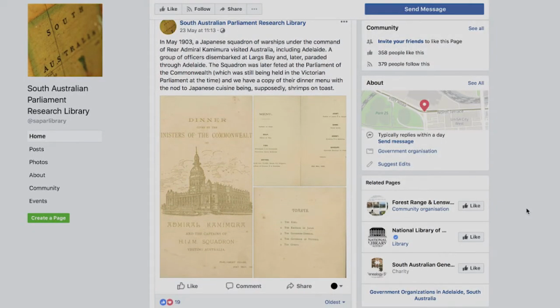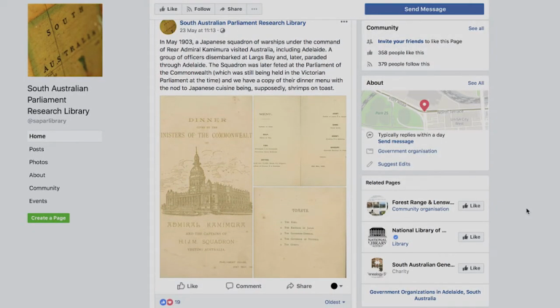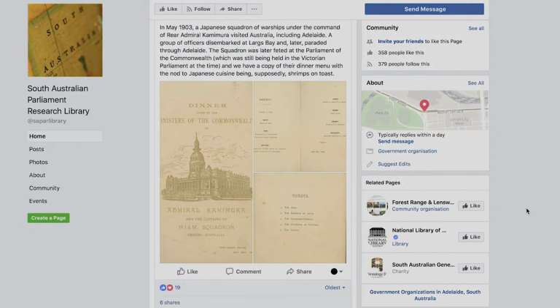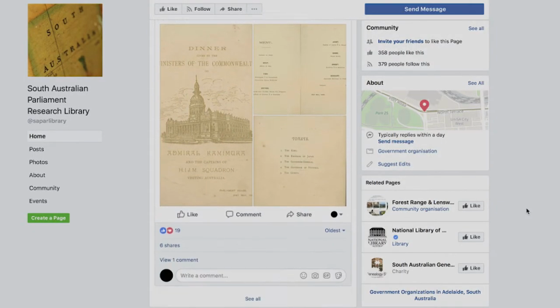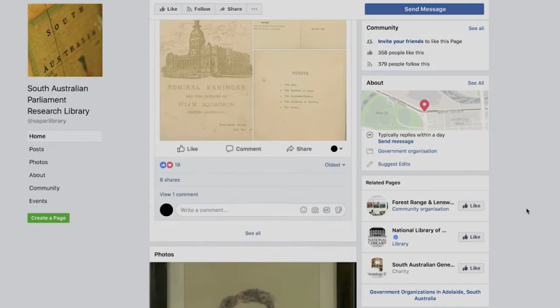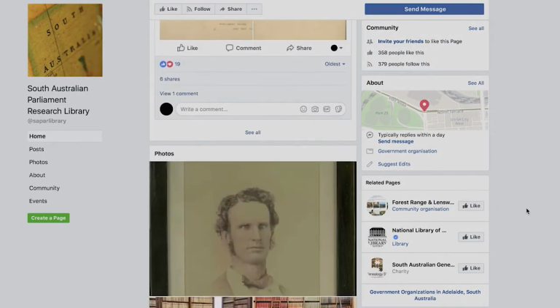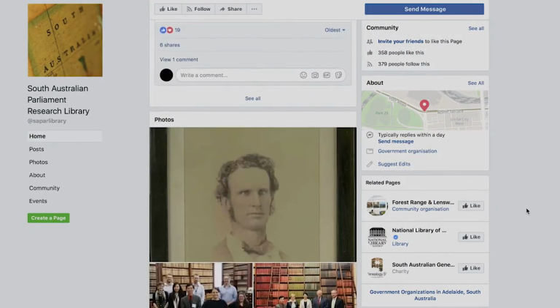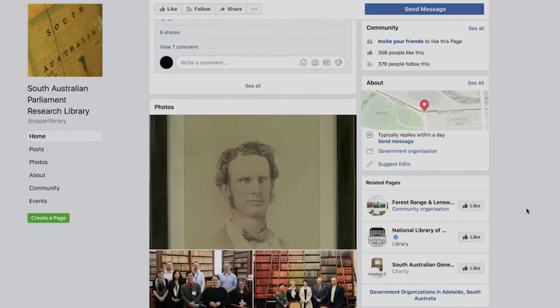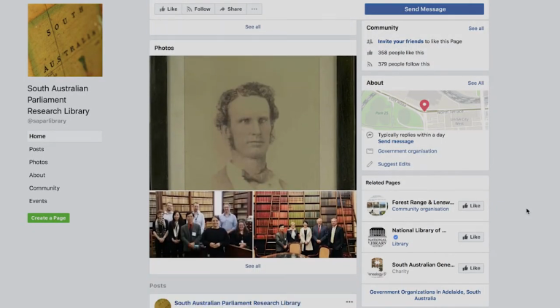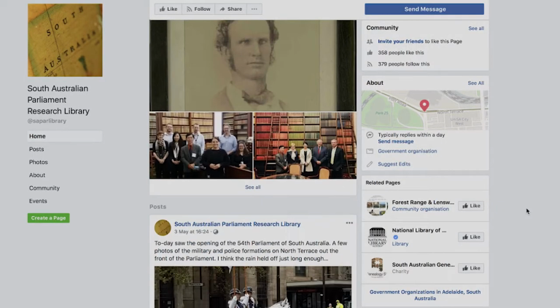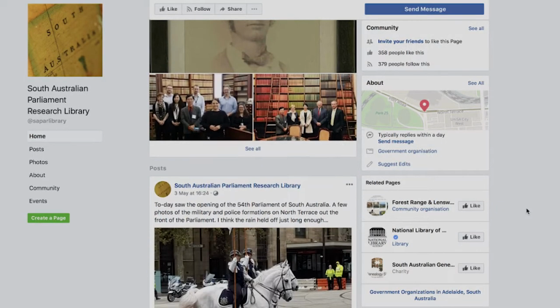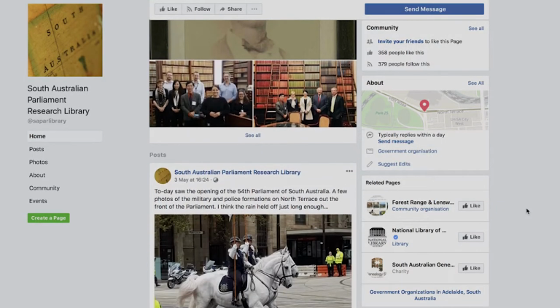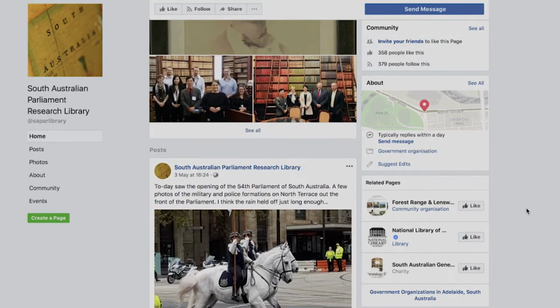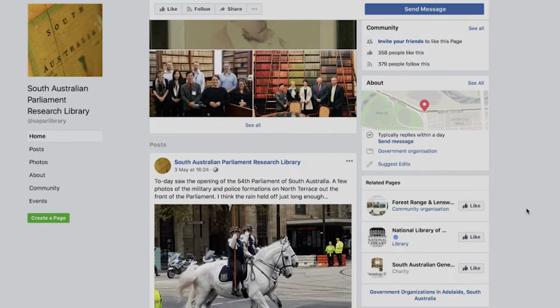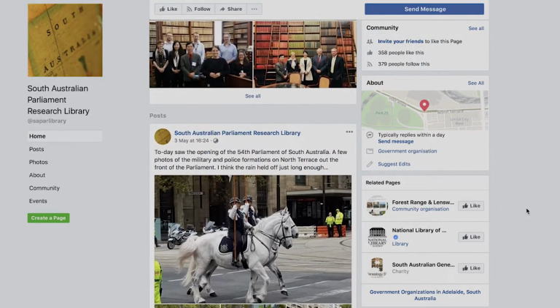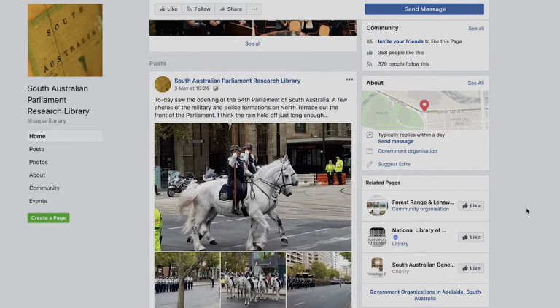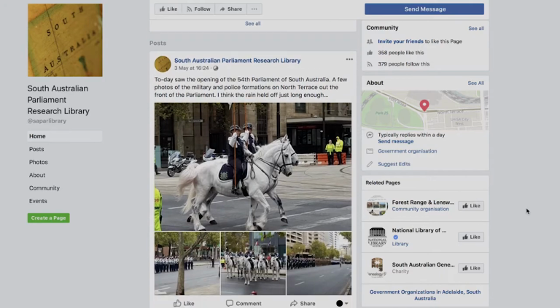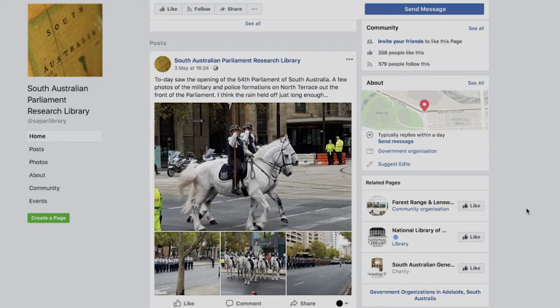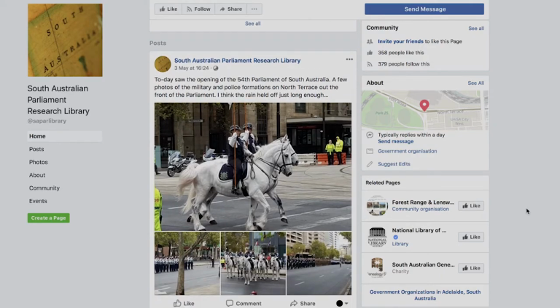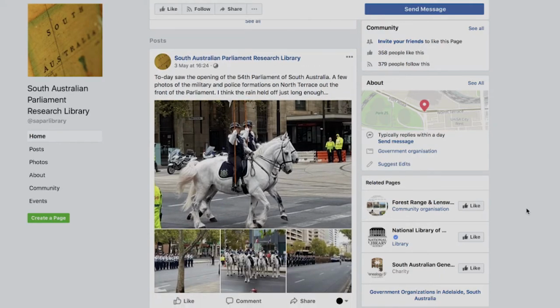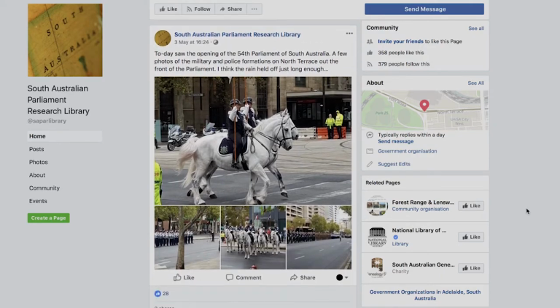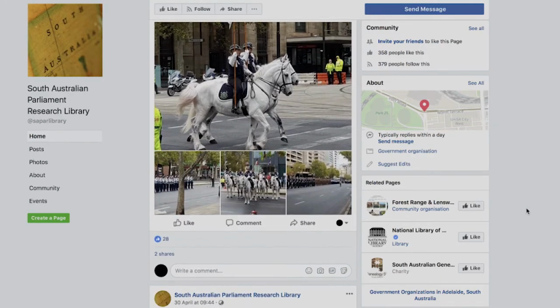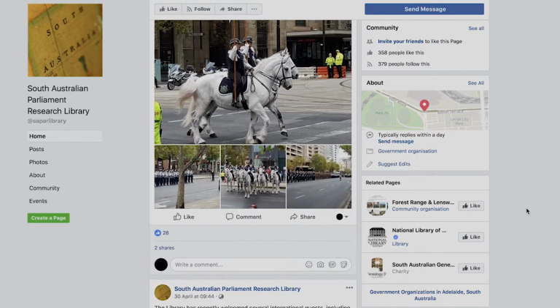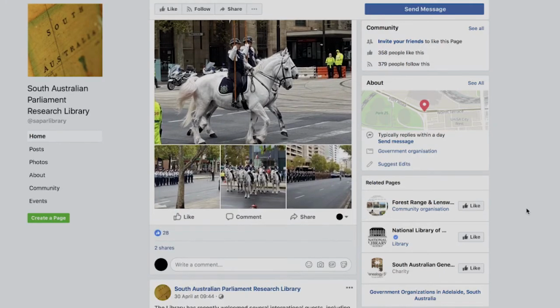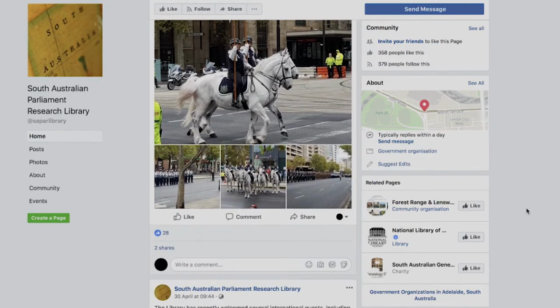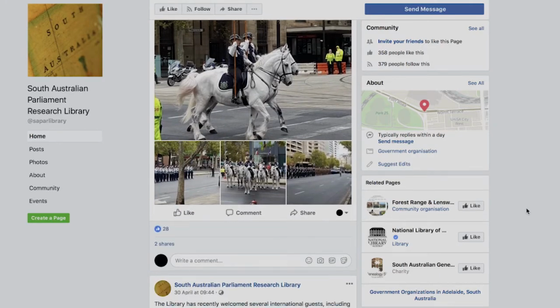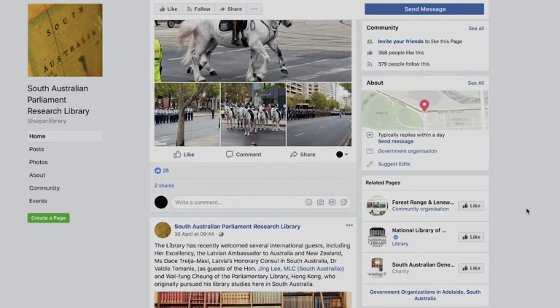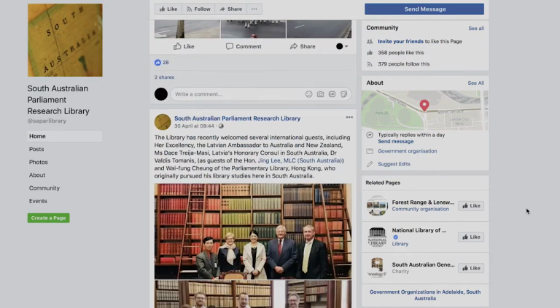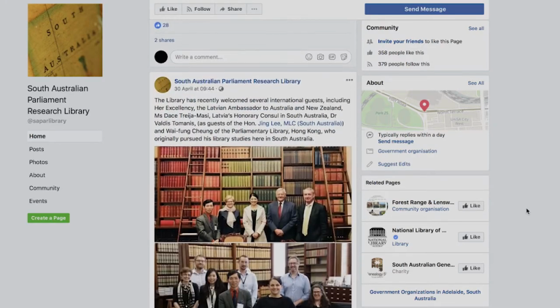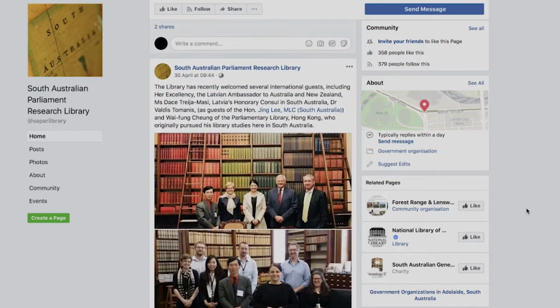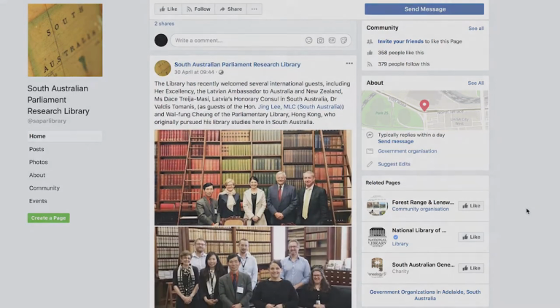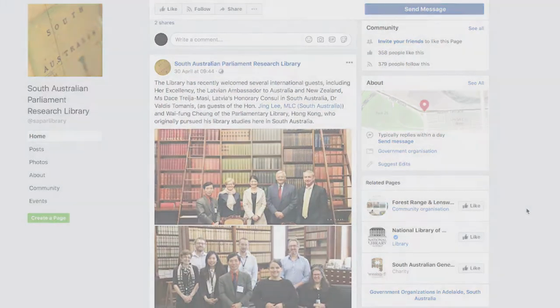The Library also posts regularly to its Facebook and Instagram sites to show its holdings, much of which is not normally on display in the Library.